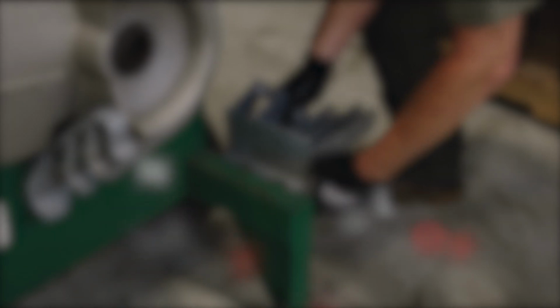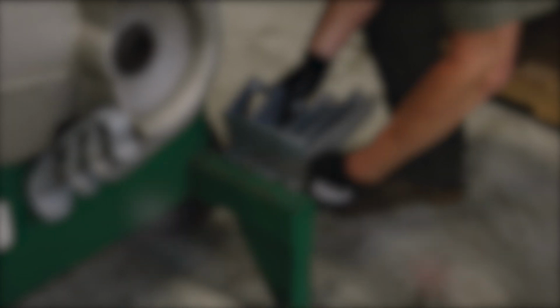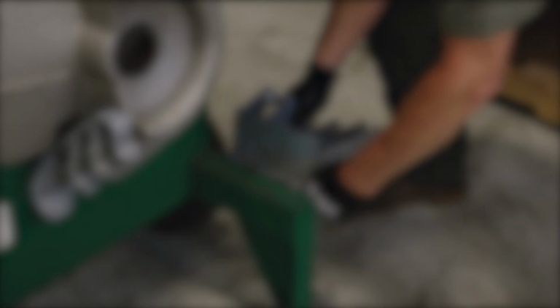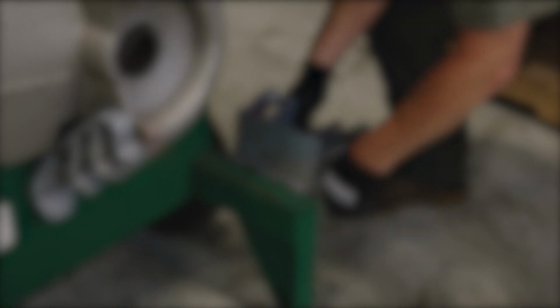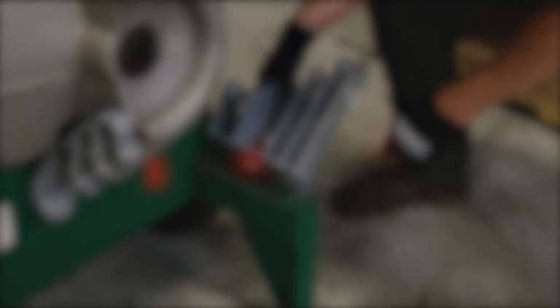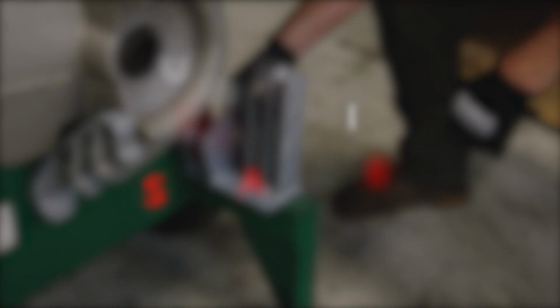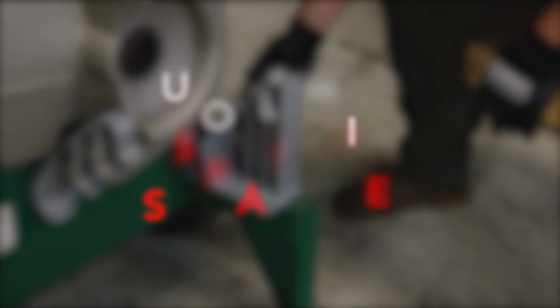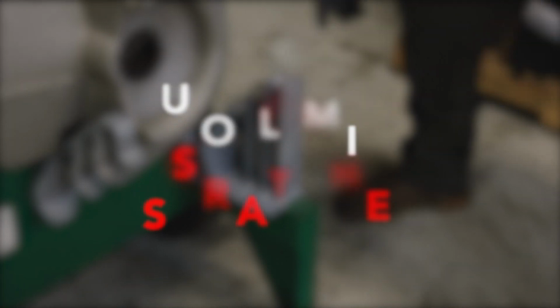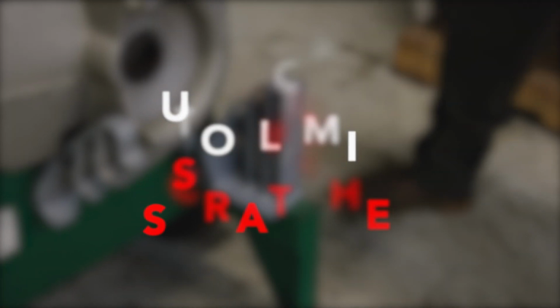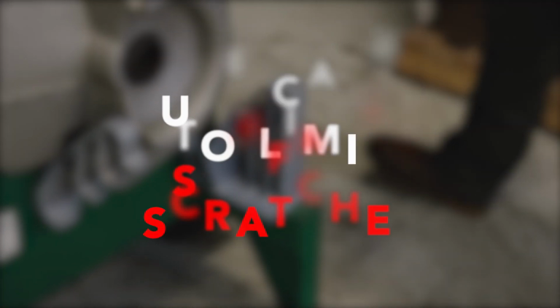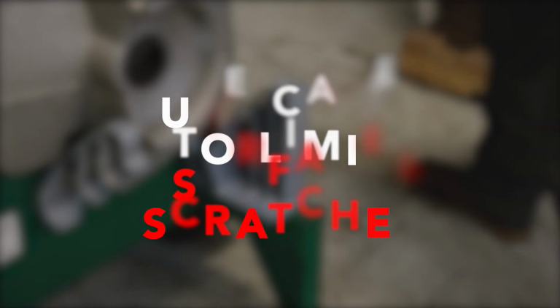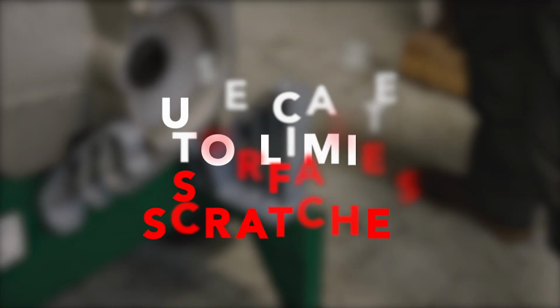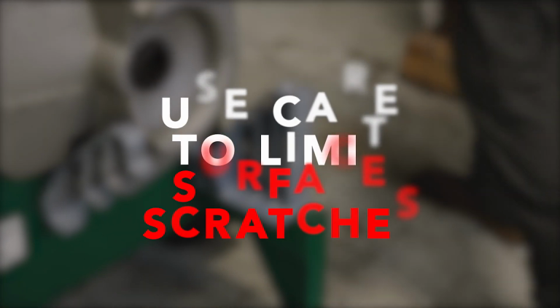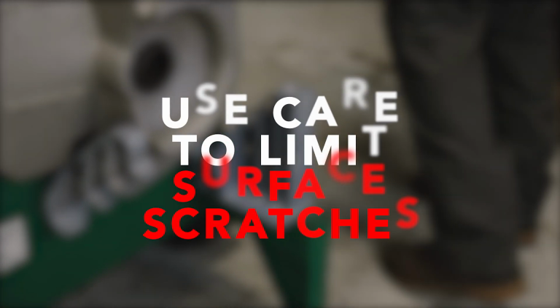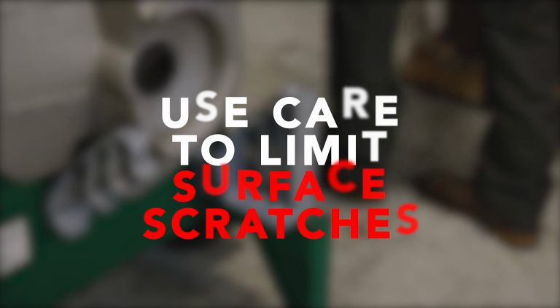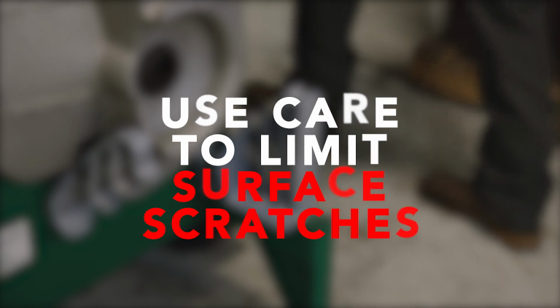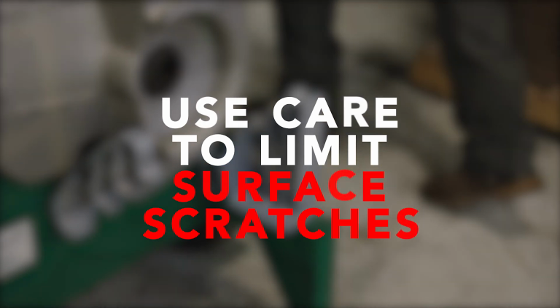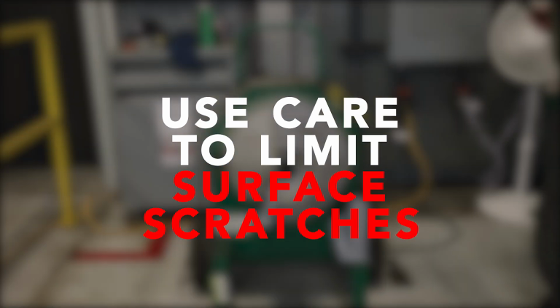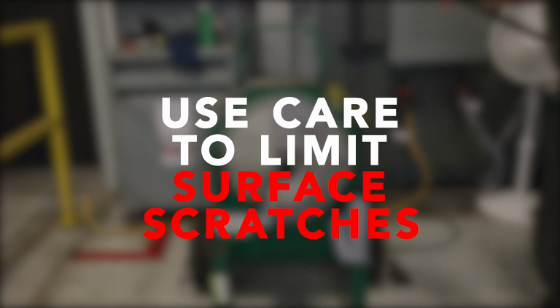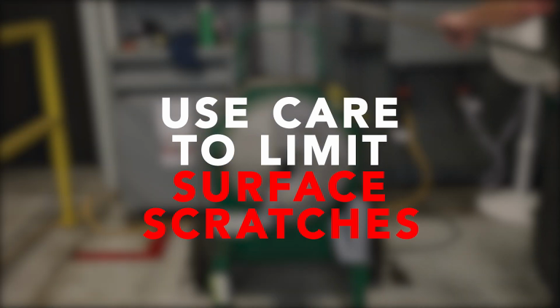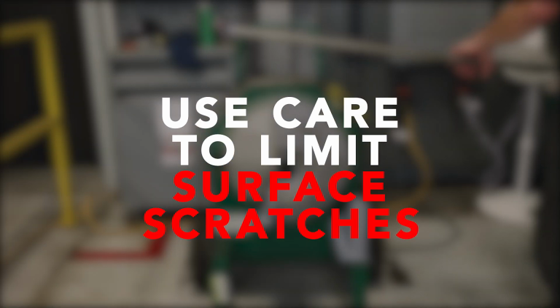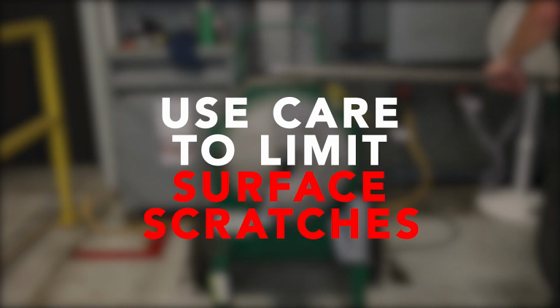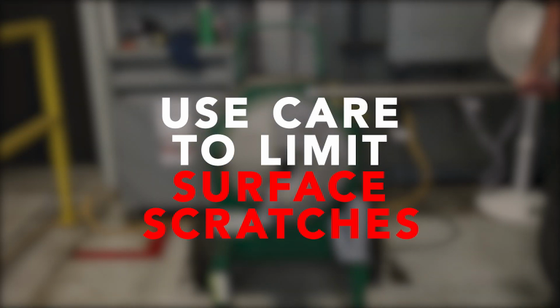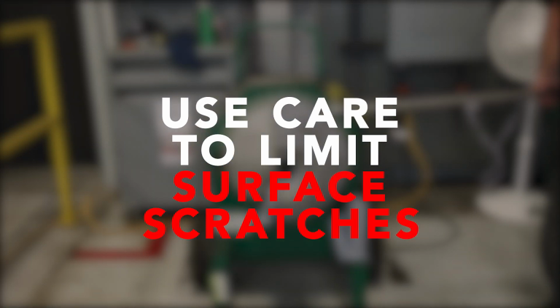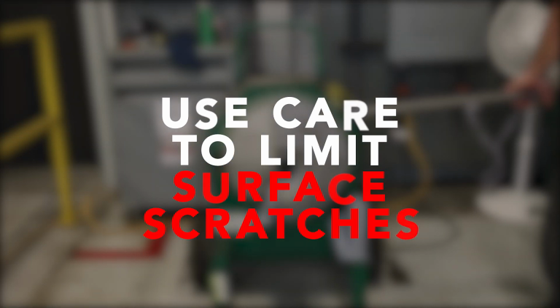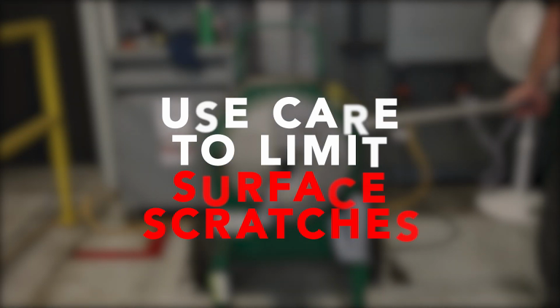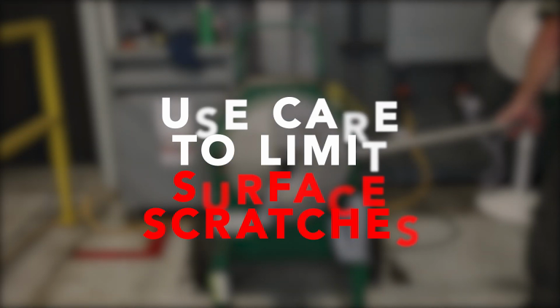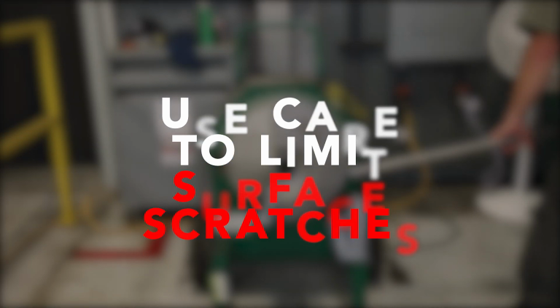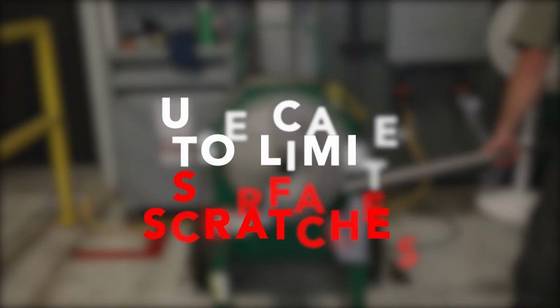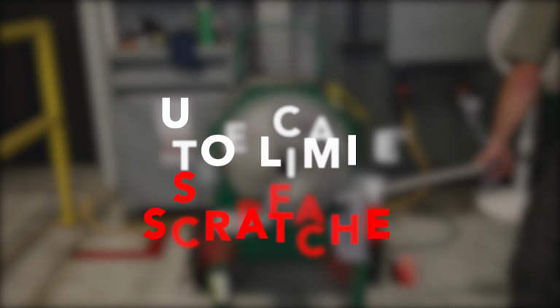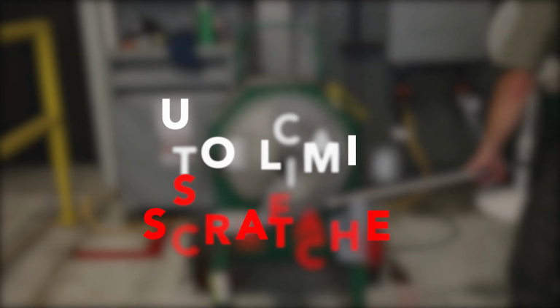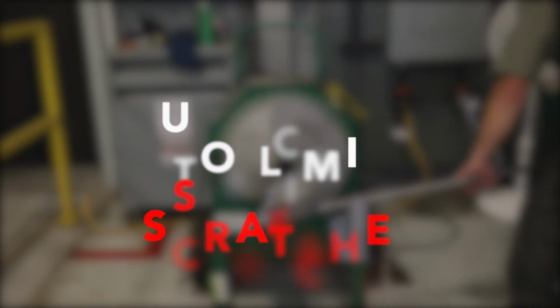Be careful when placing the conduit in the bender in order to limit surface scratches and scarring, which can become bacteria harborage points.